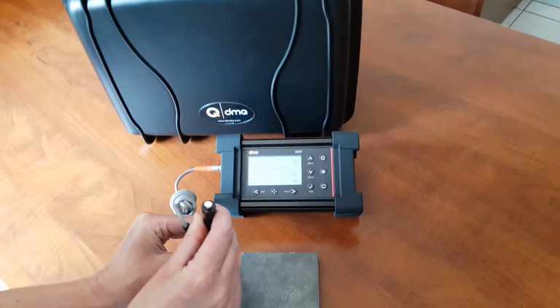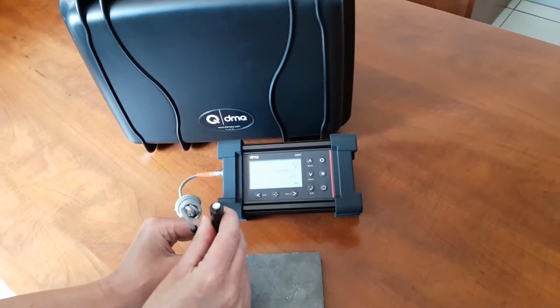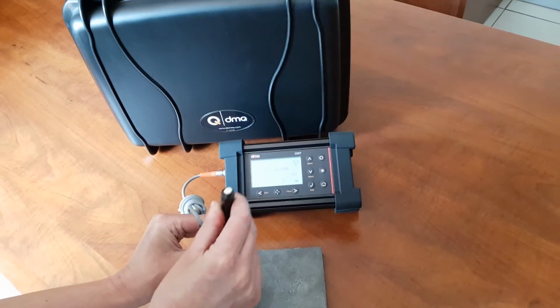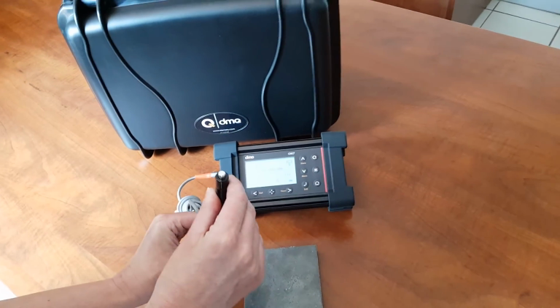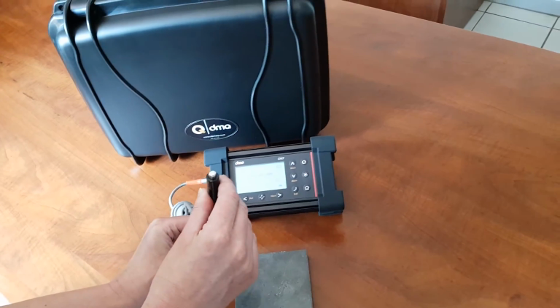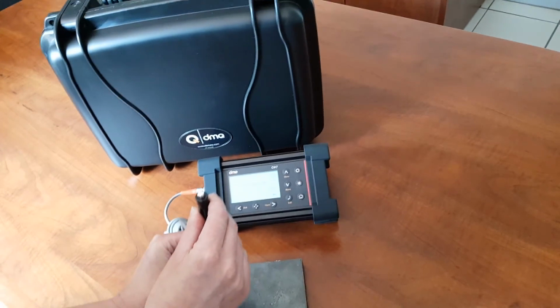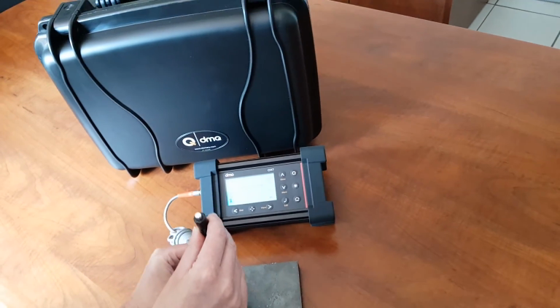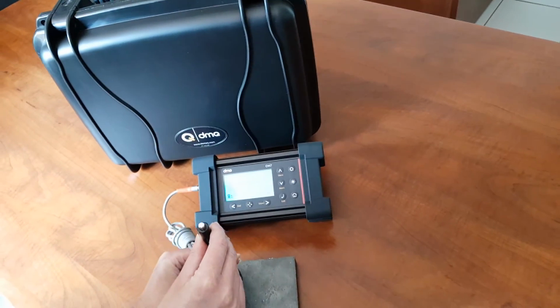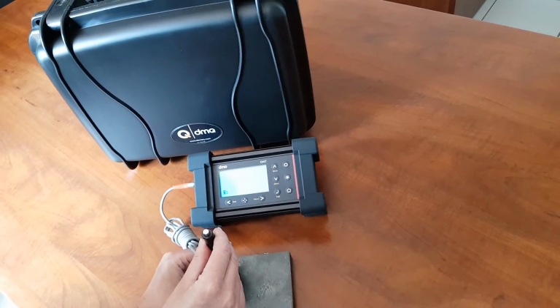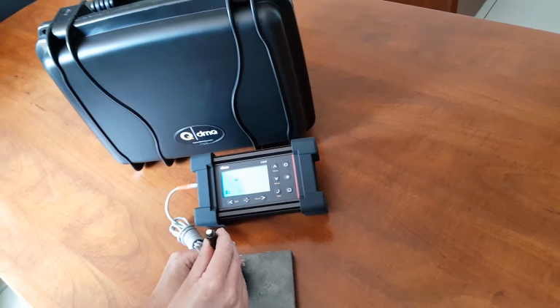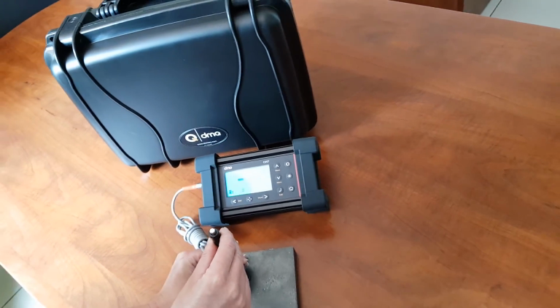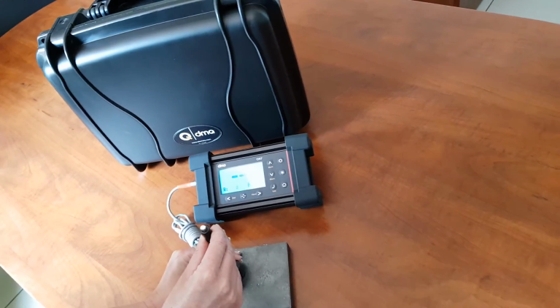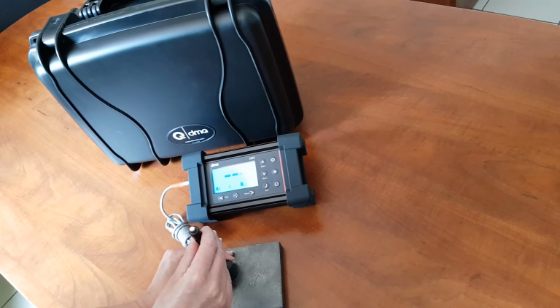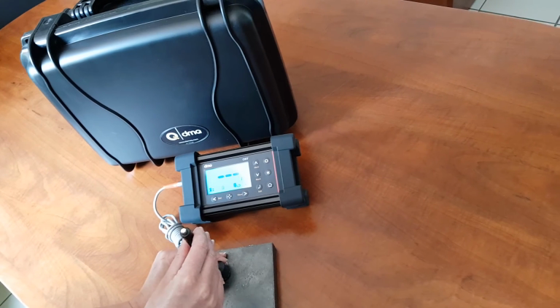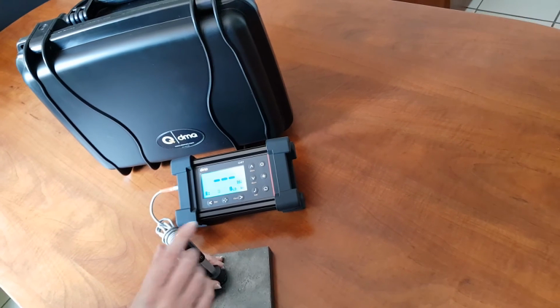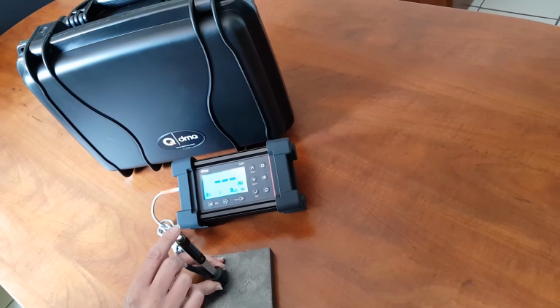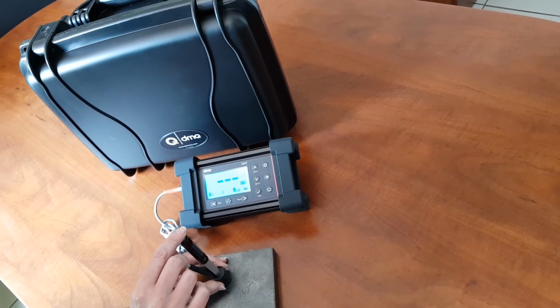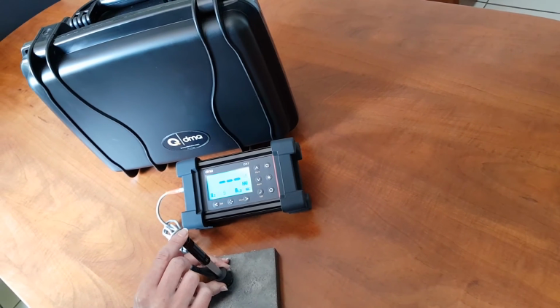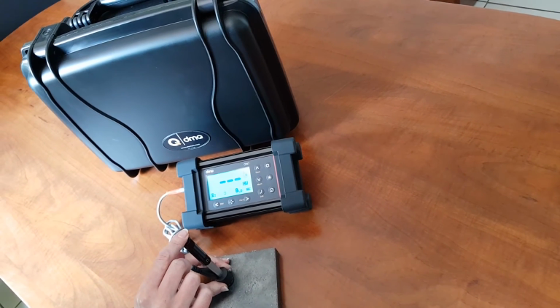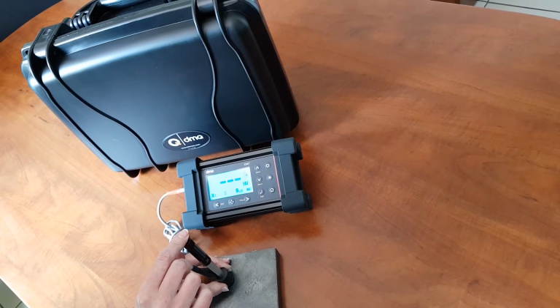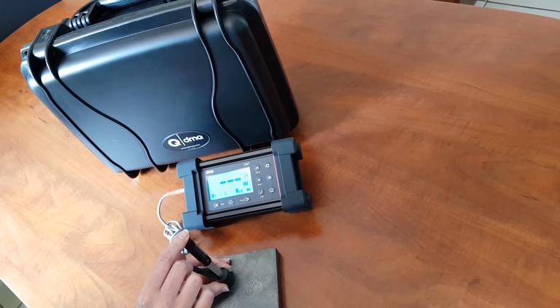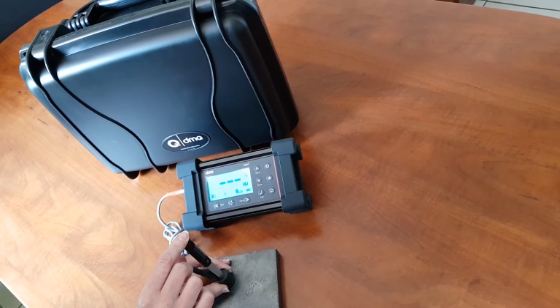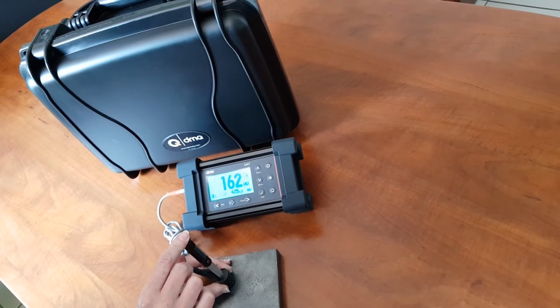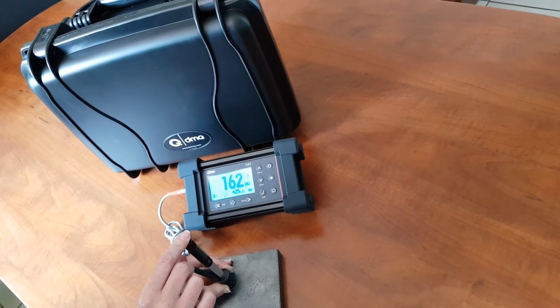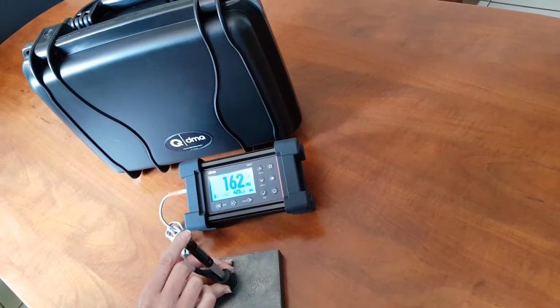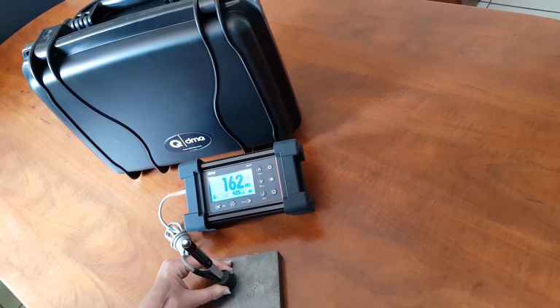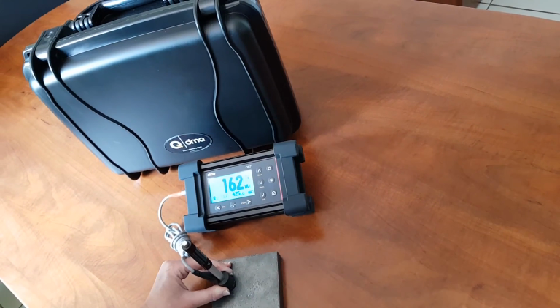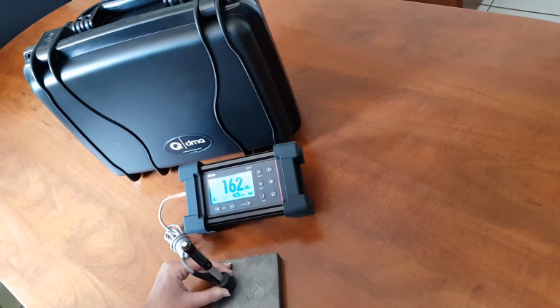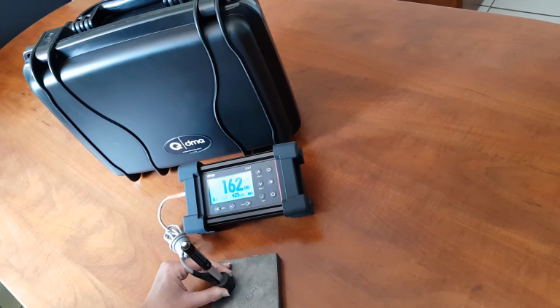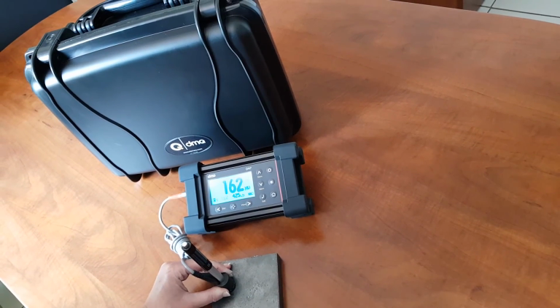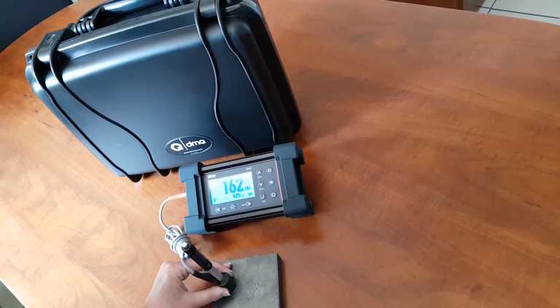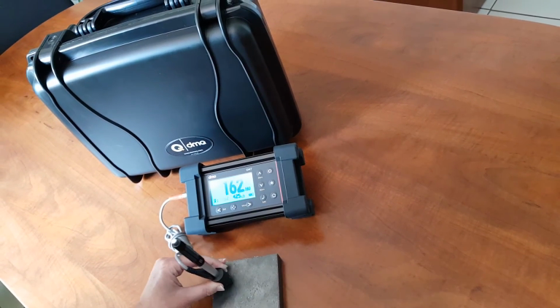For assistance on the DMEC range, please contact Impact Instruments, the distributors in South Africa.